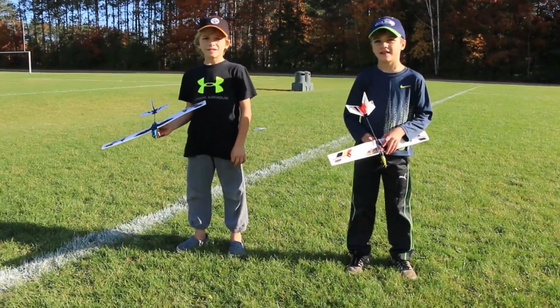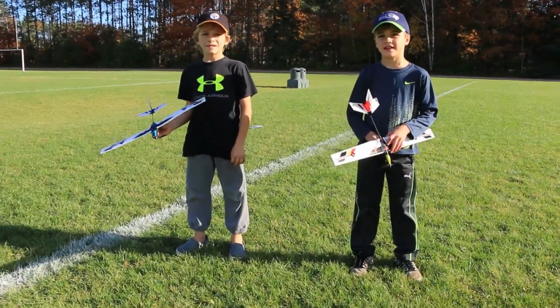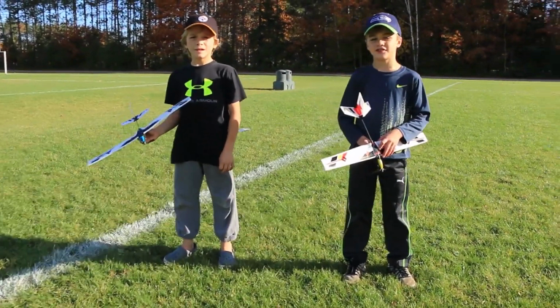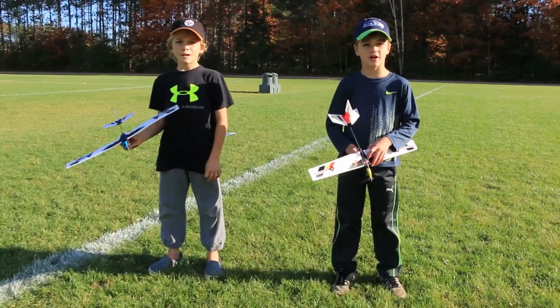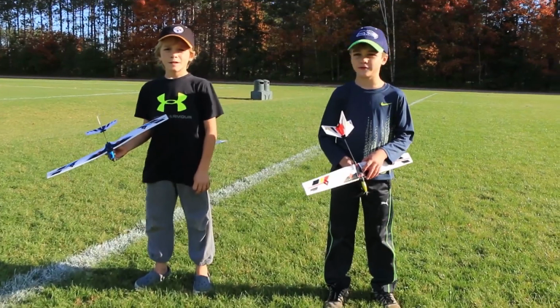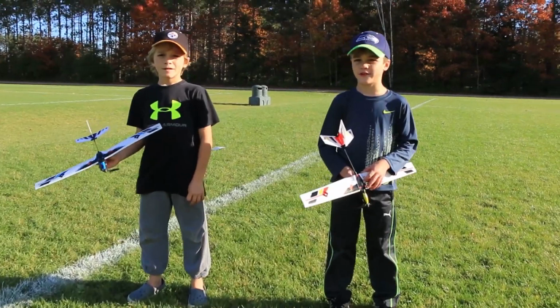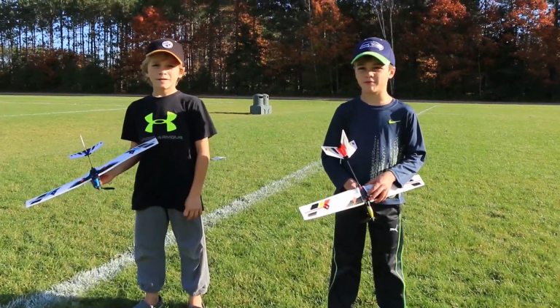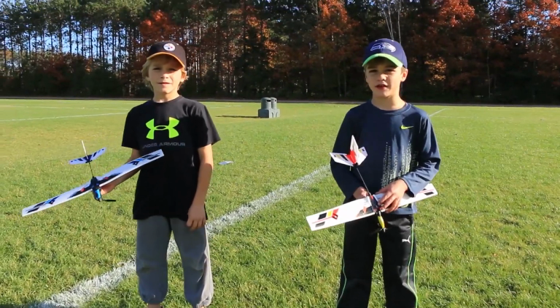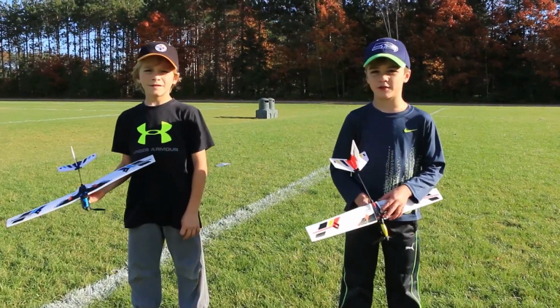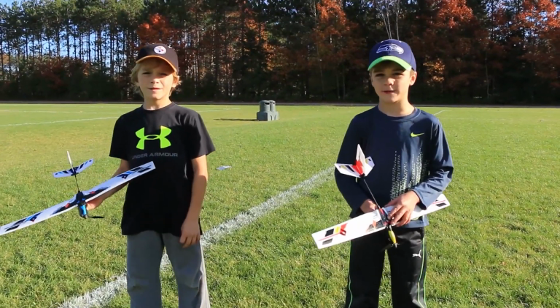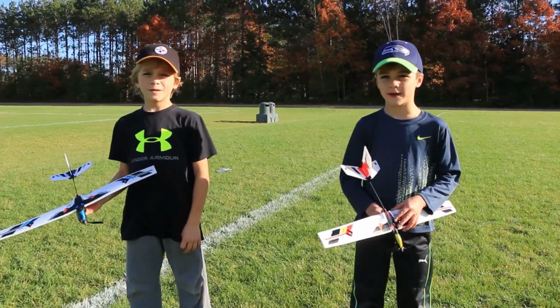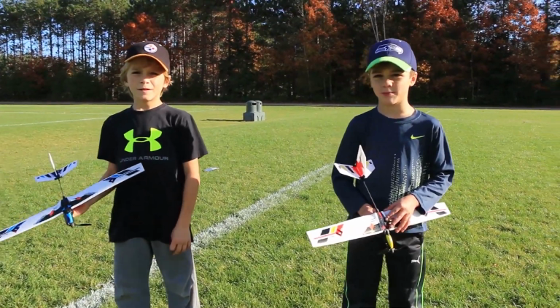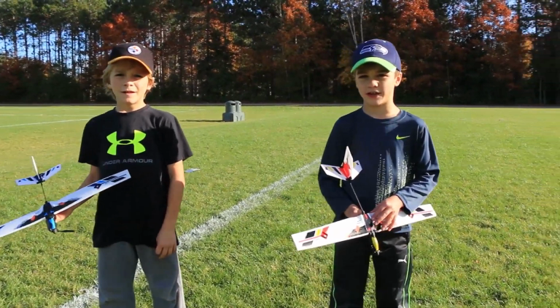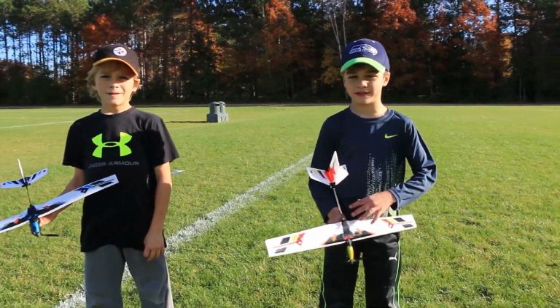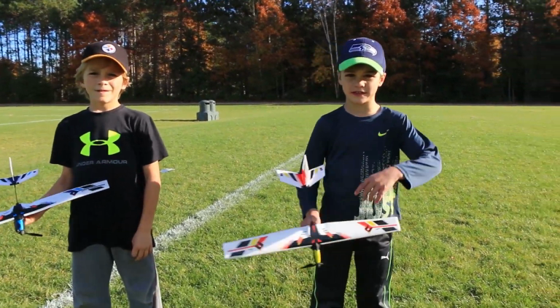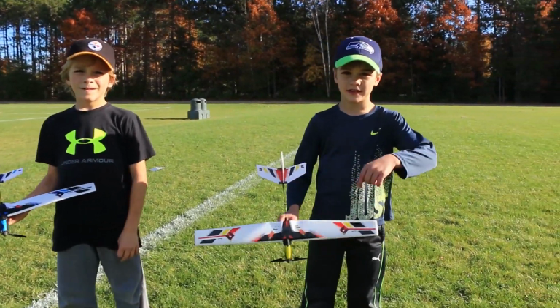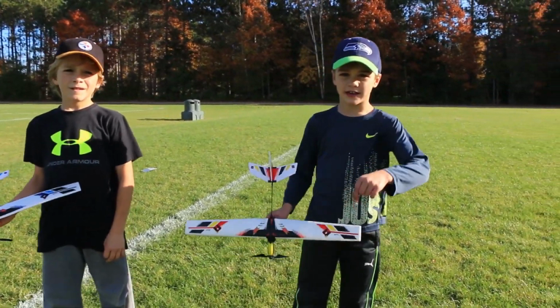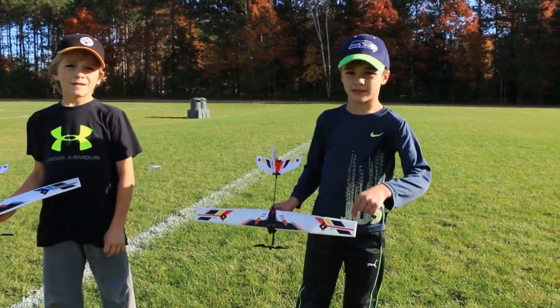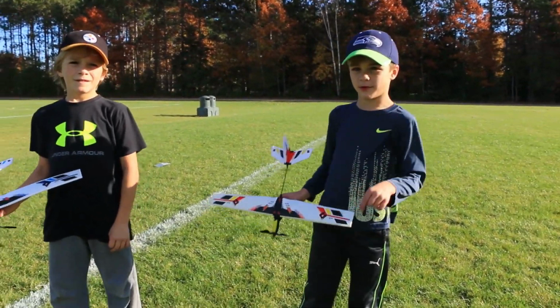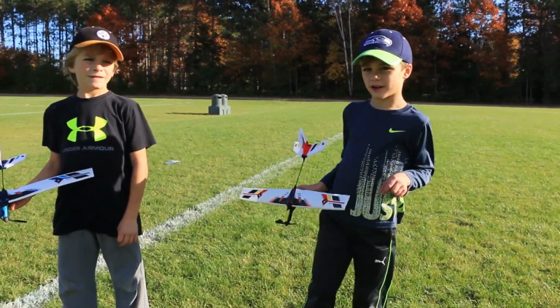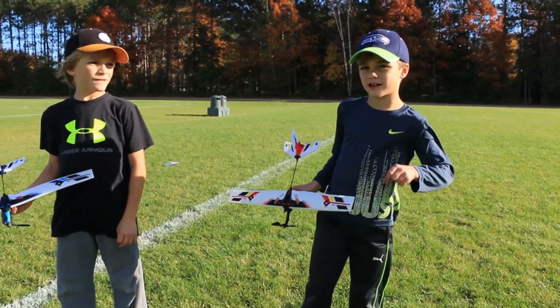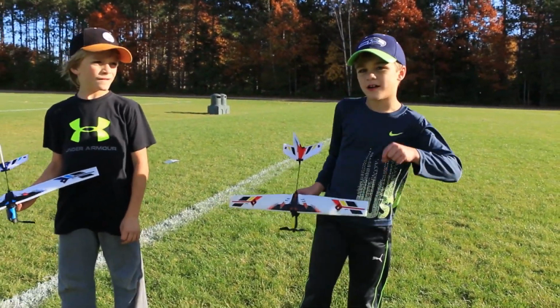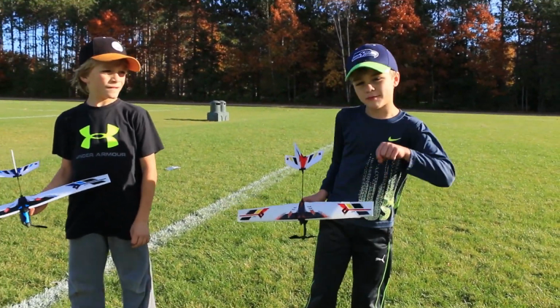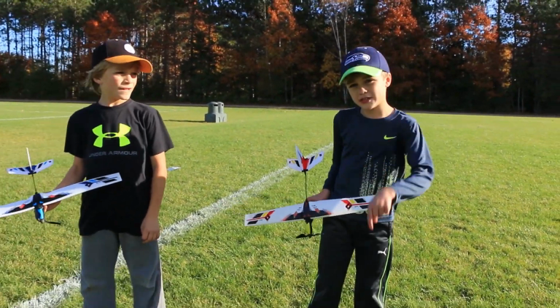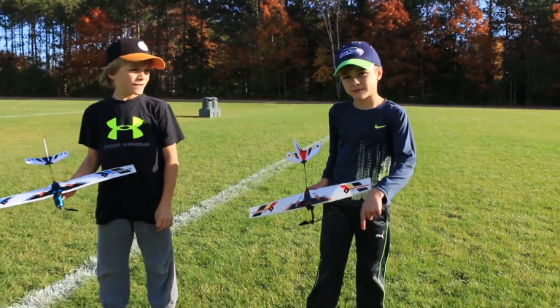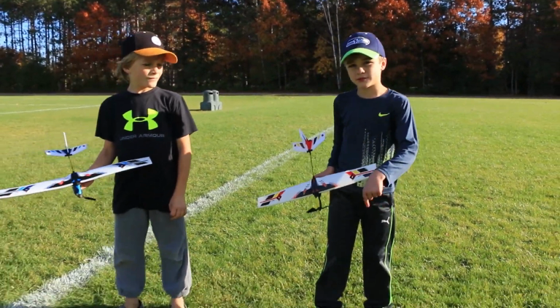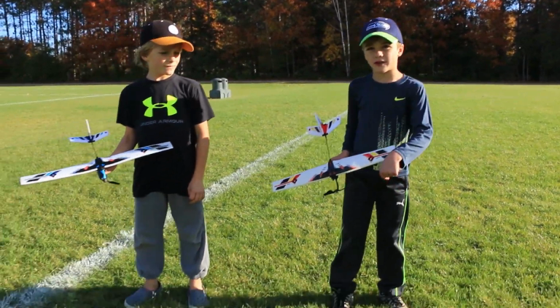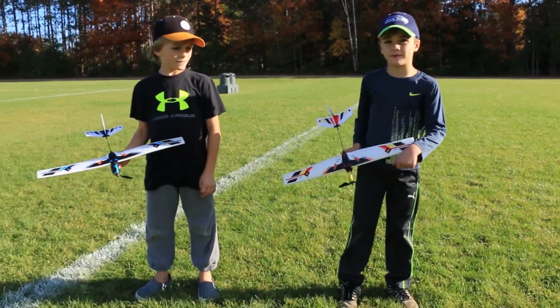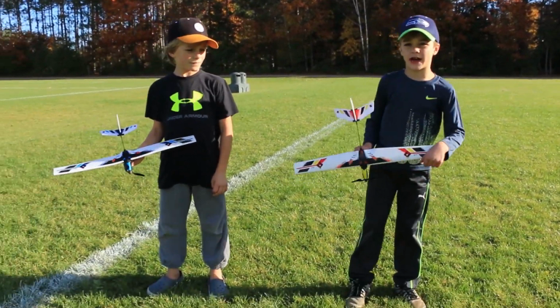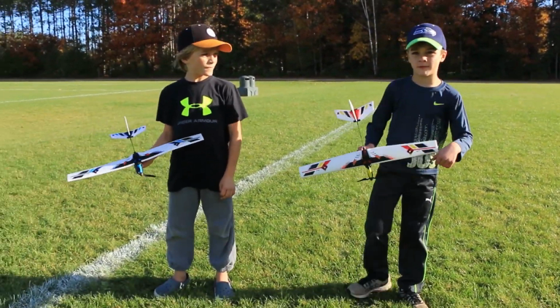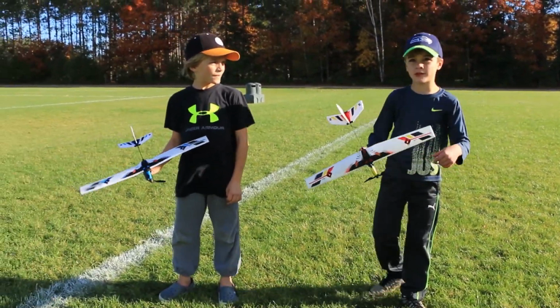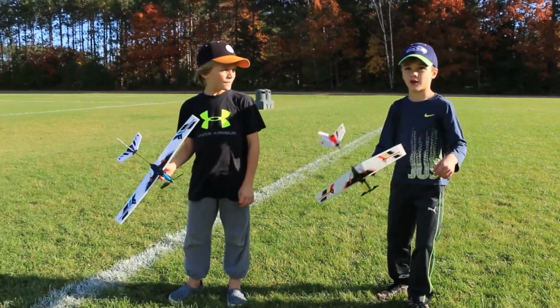It's always fun playing with airplanes at the park. Please subscribe down below.